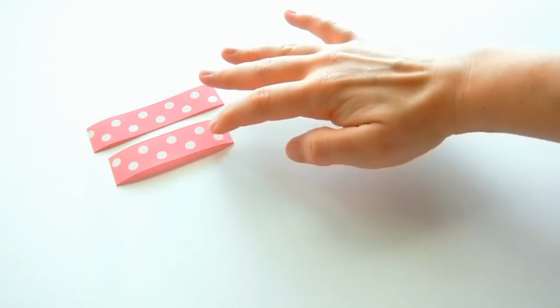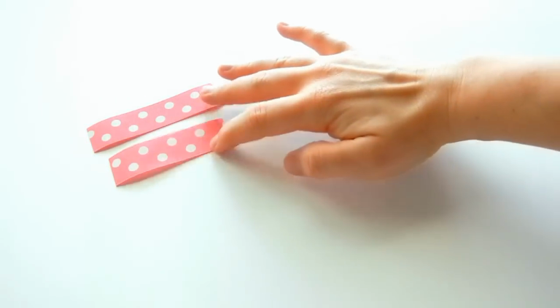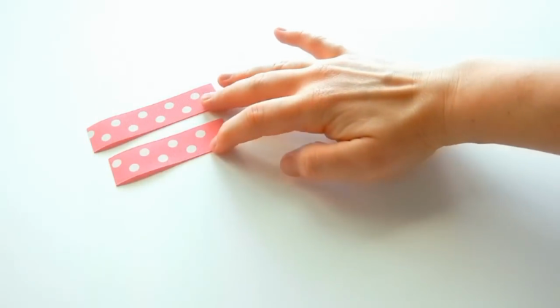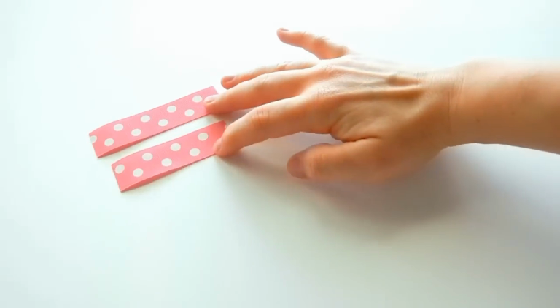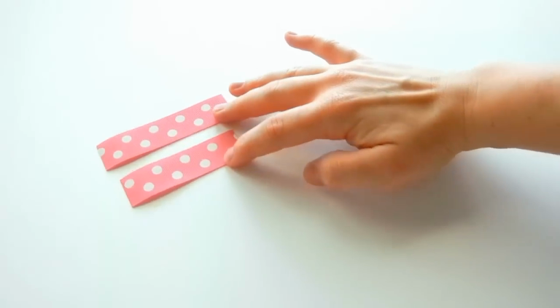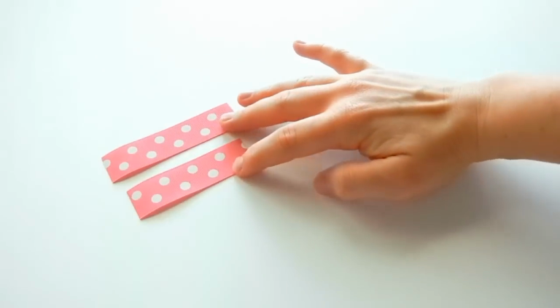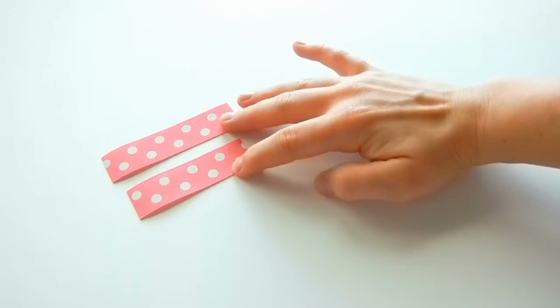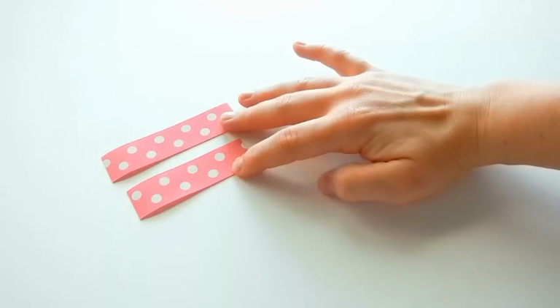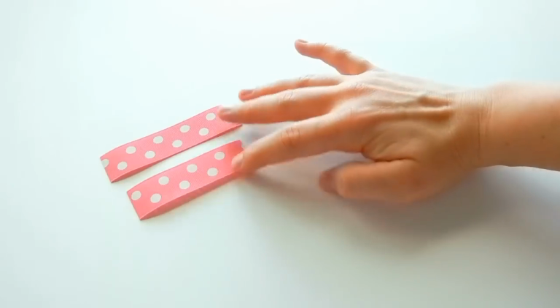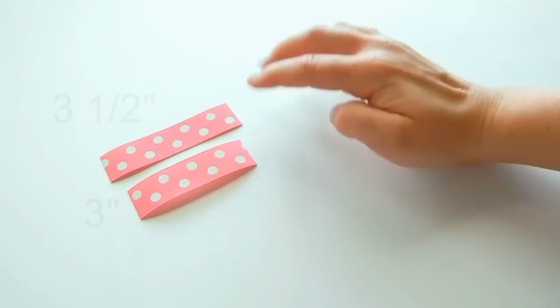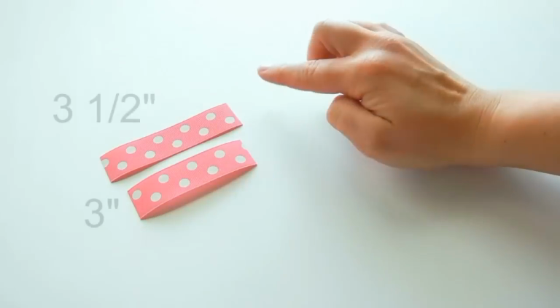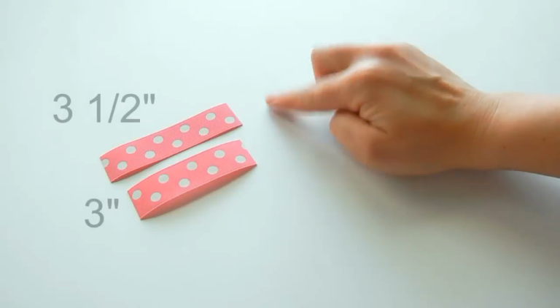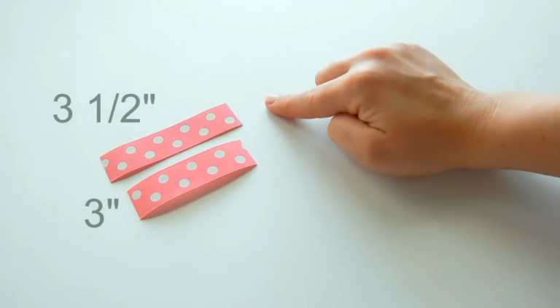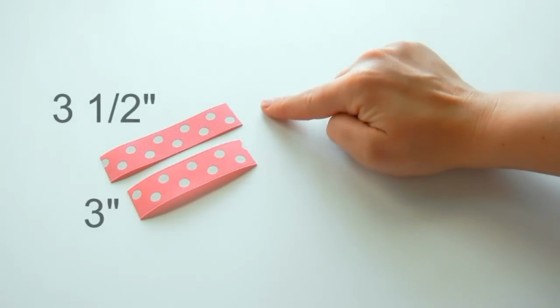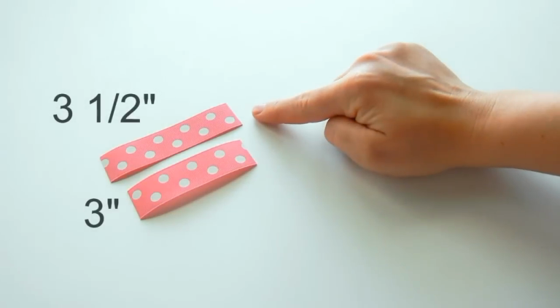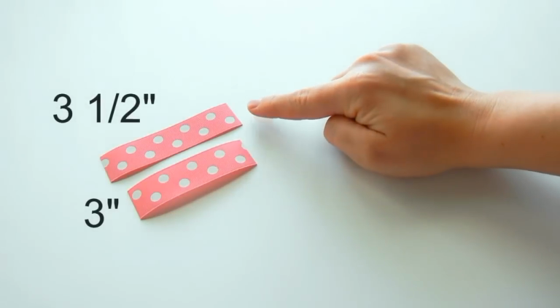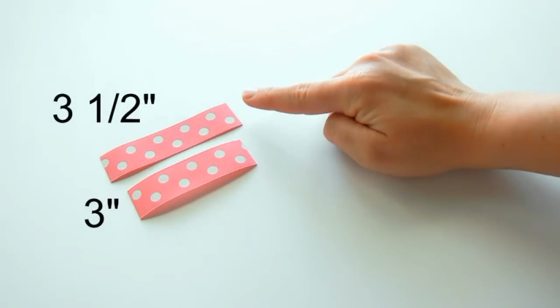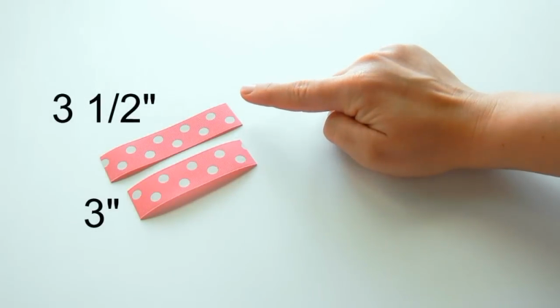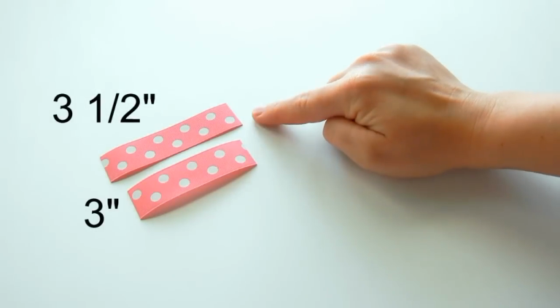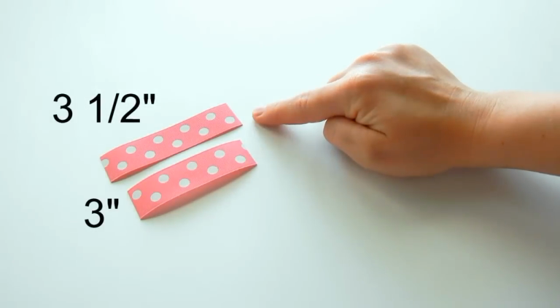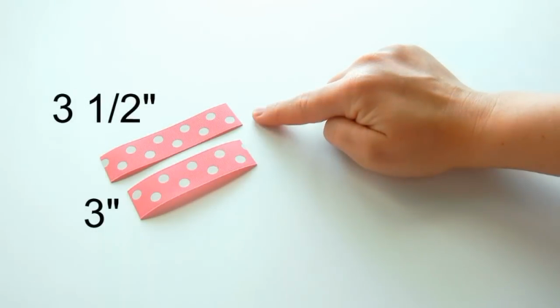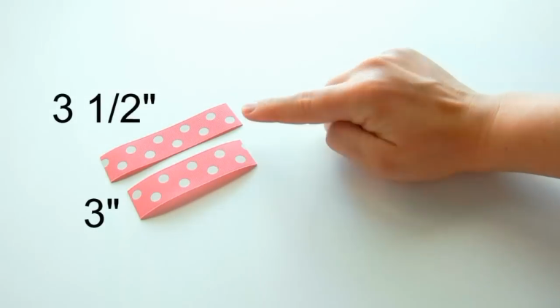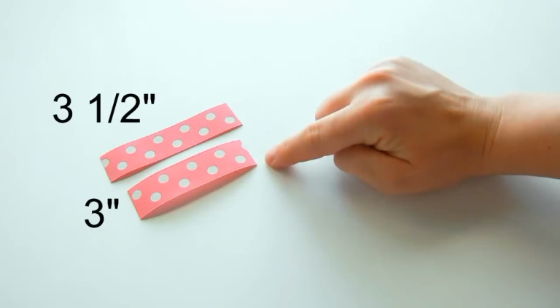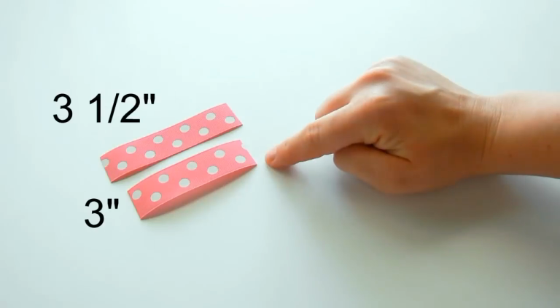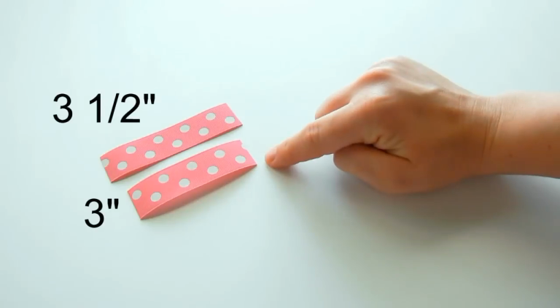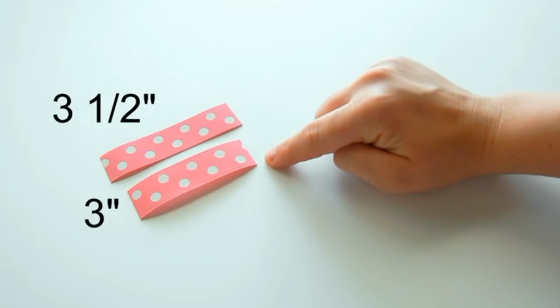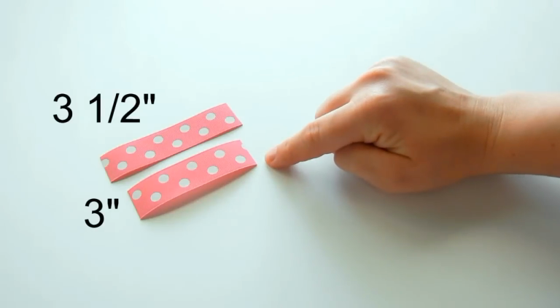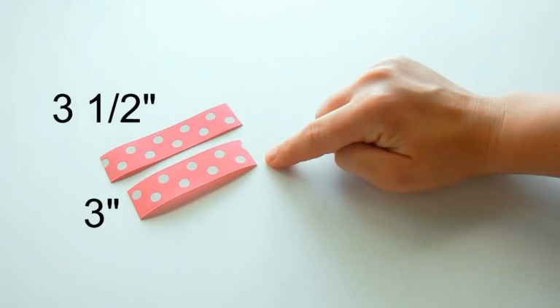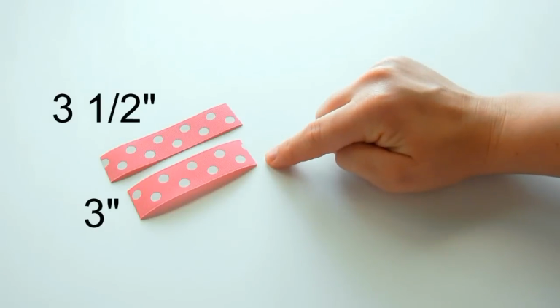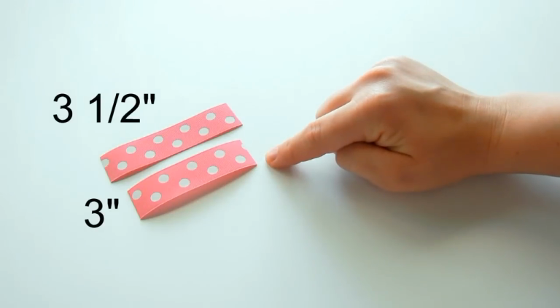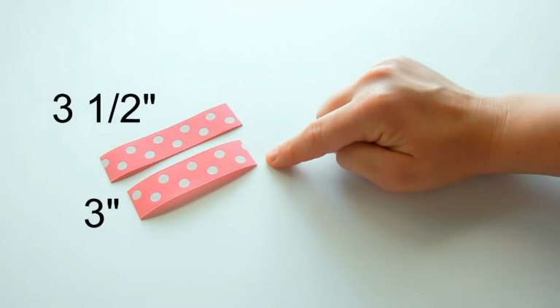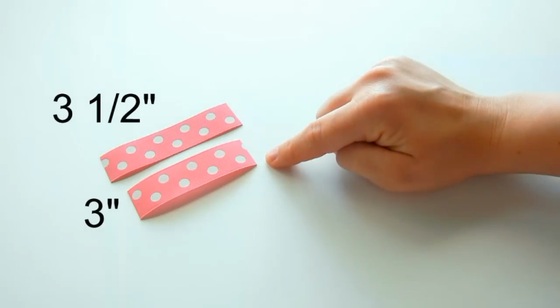Cut your ribbon into two pieces: the first piece three and a half inches and the second piece three inches.